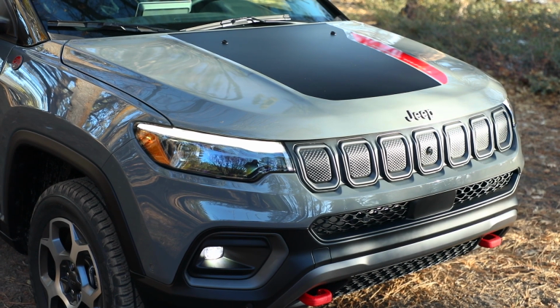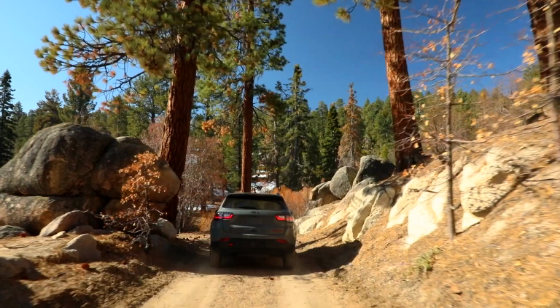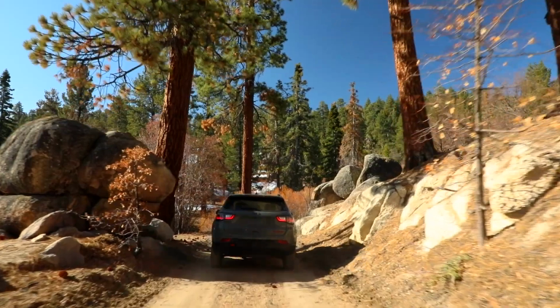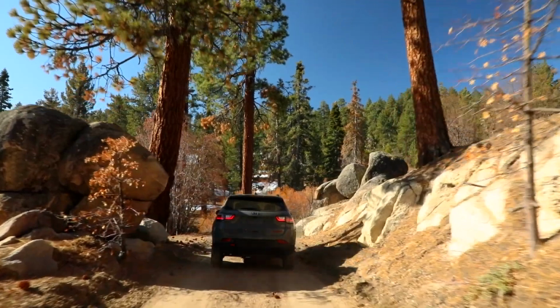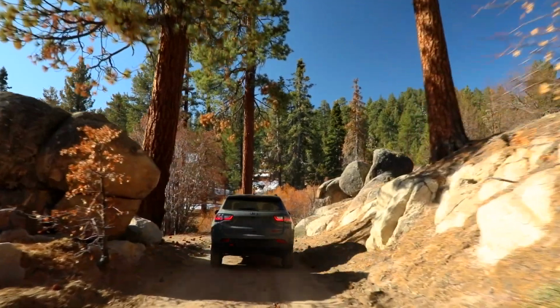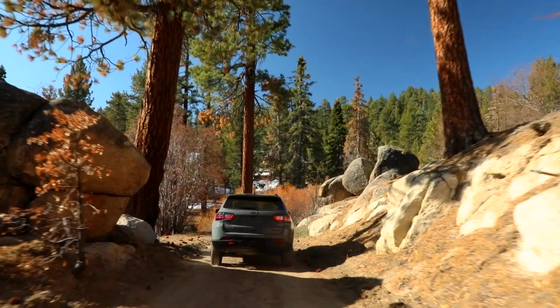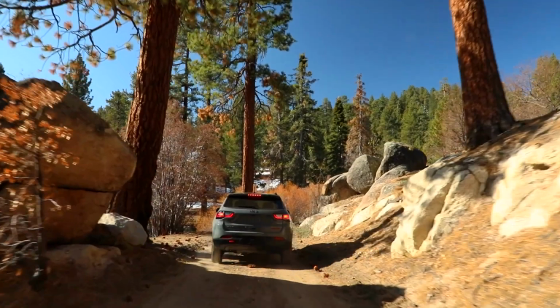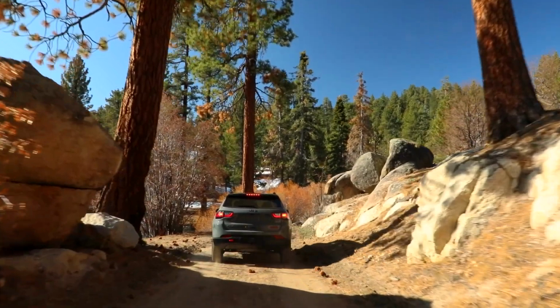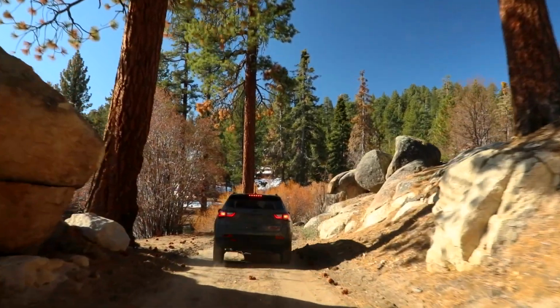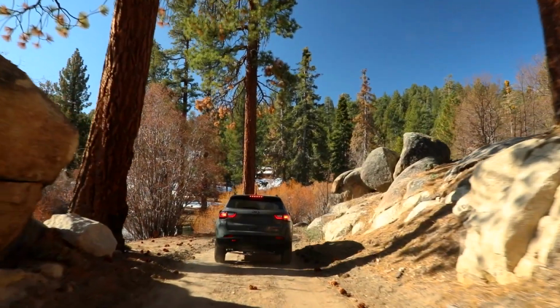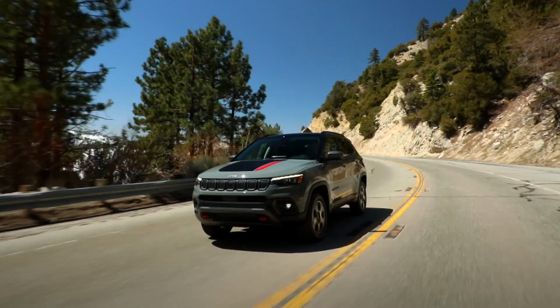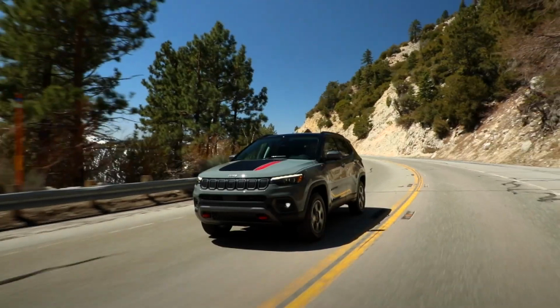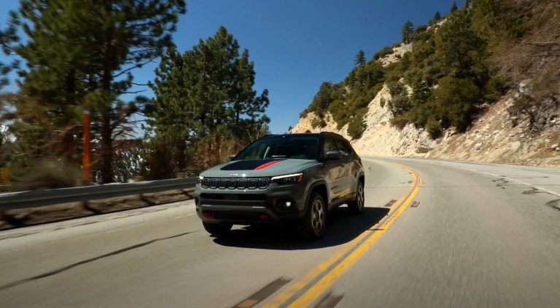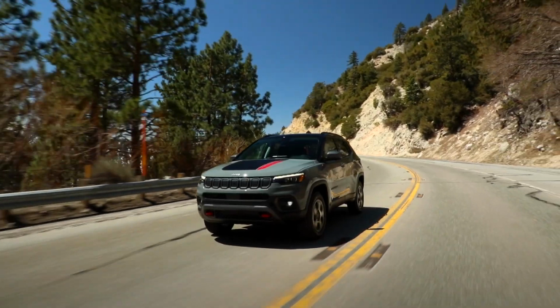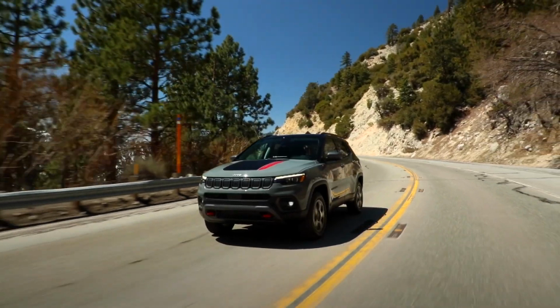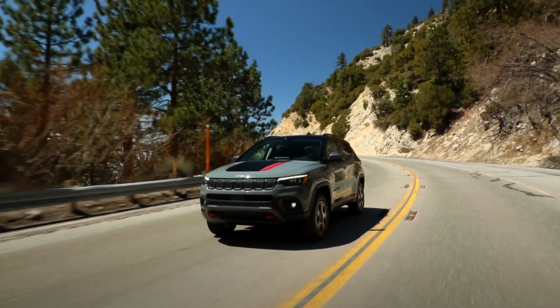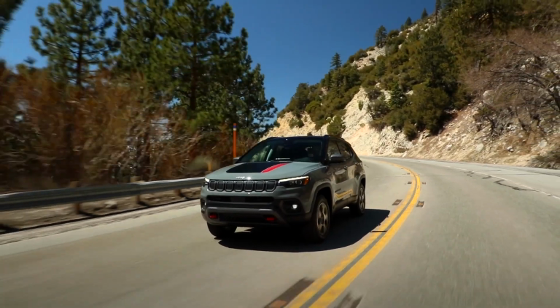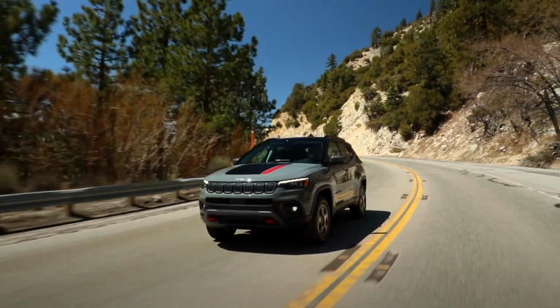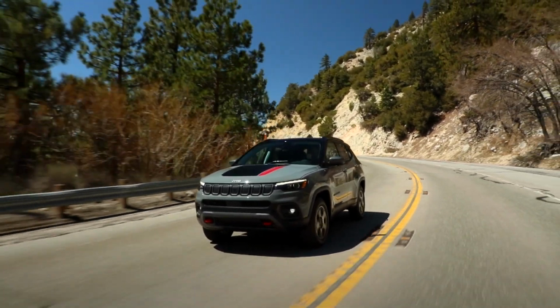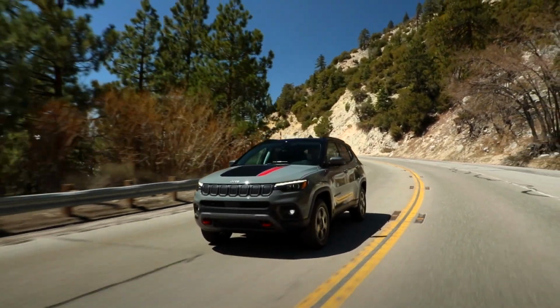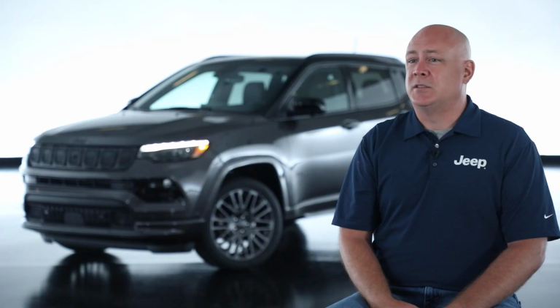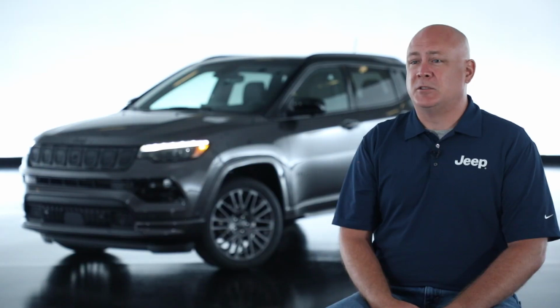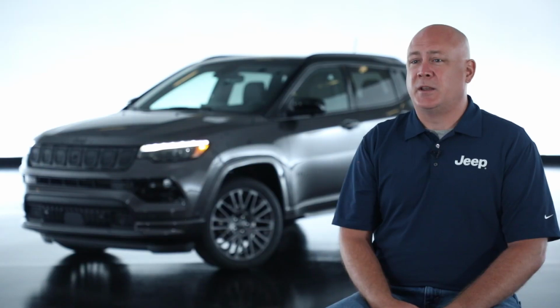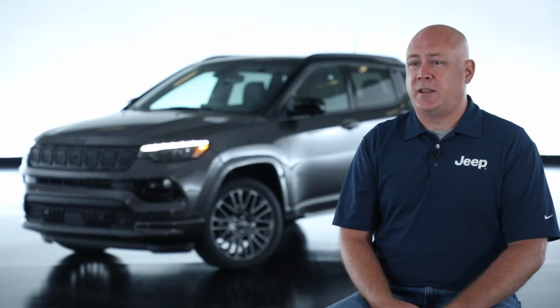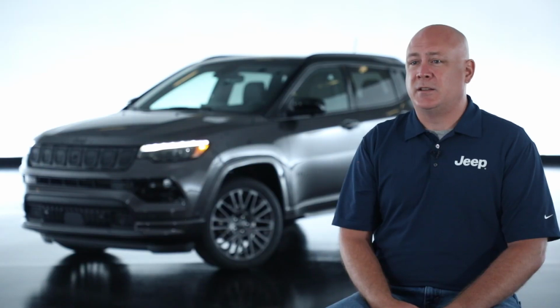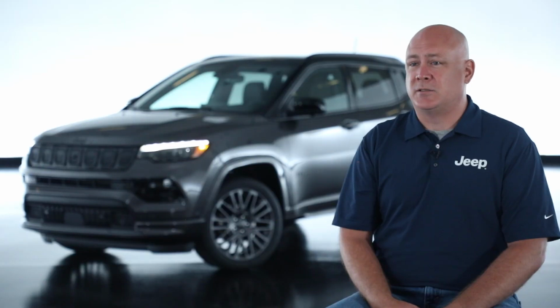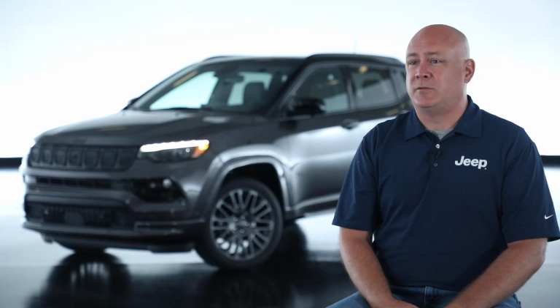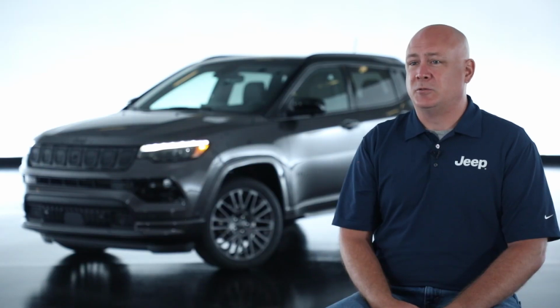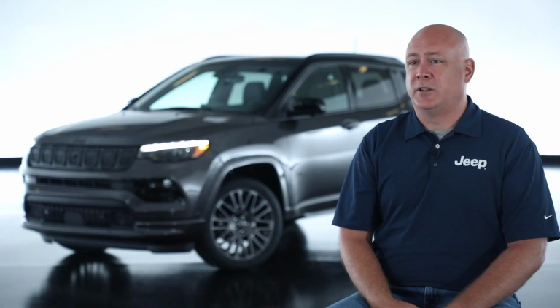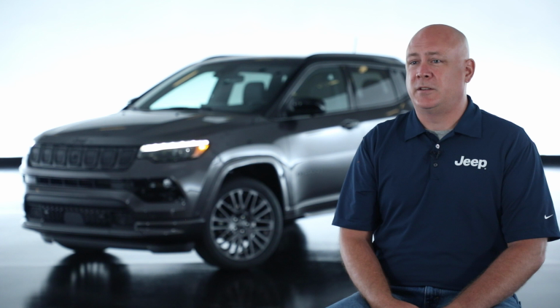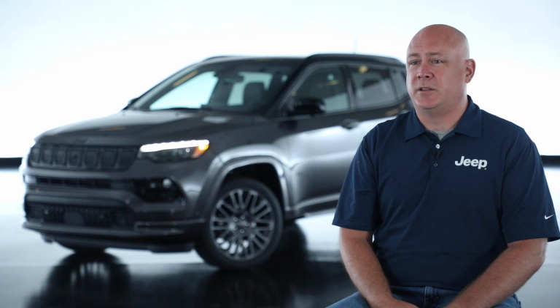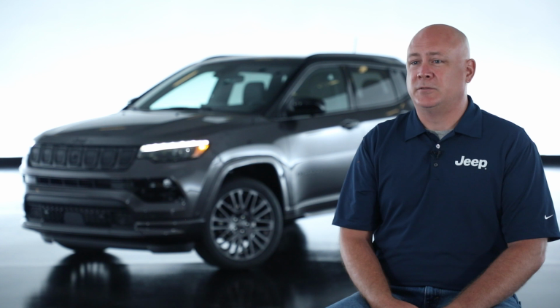With our 80 years of experience, the new 2022 model year Jeep Compass still maintains its off-road grit.